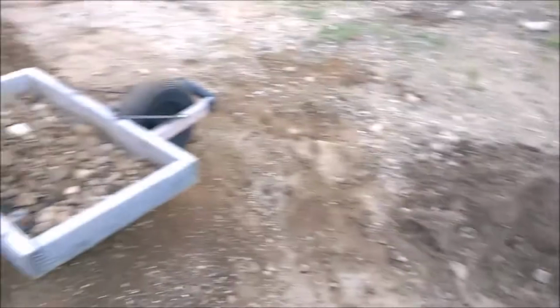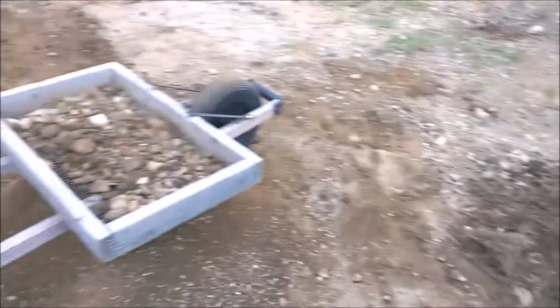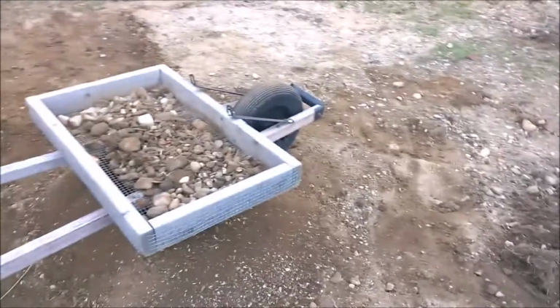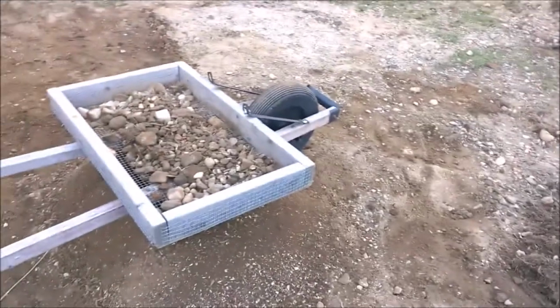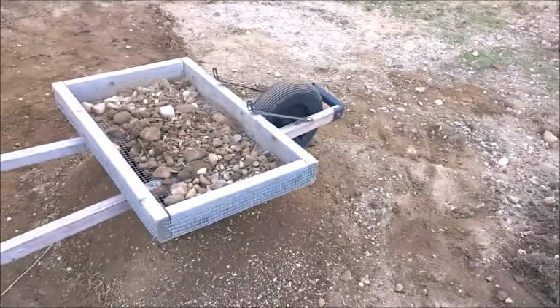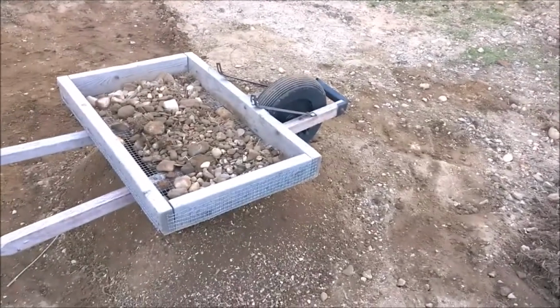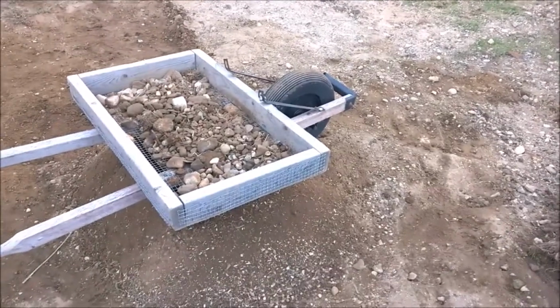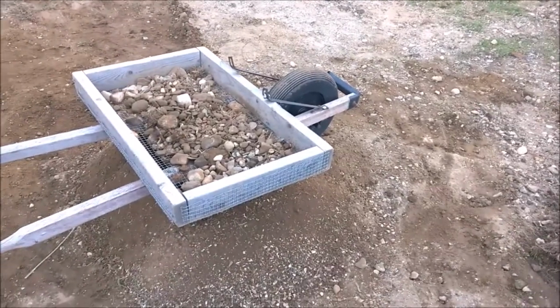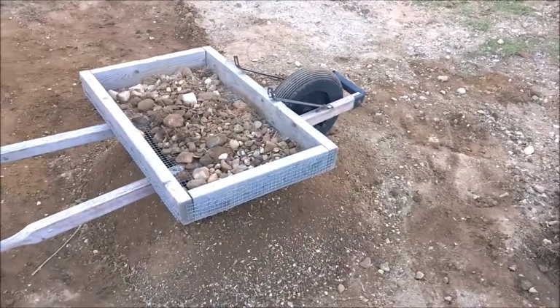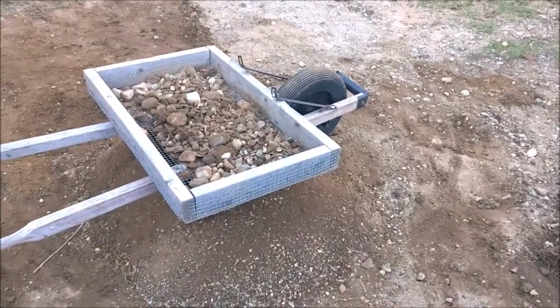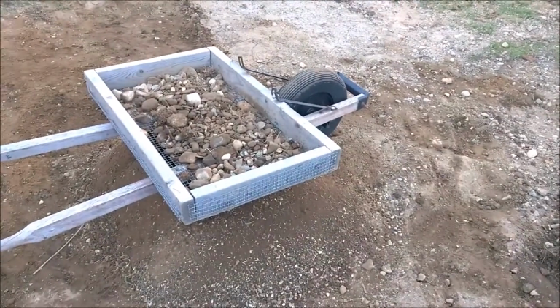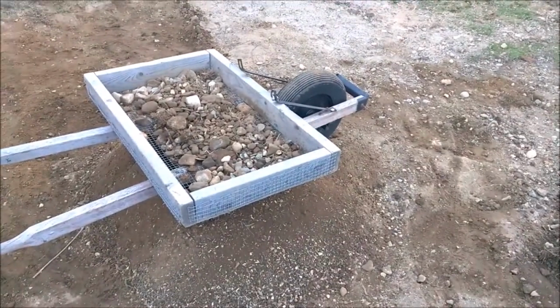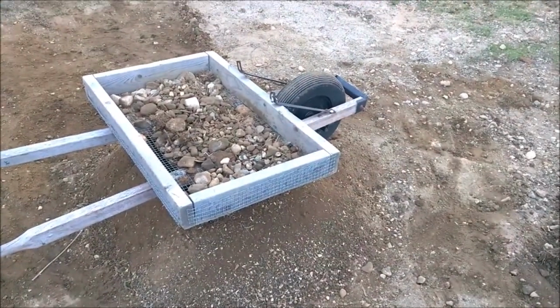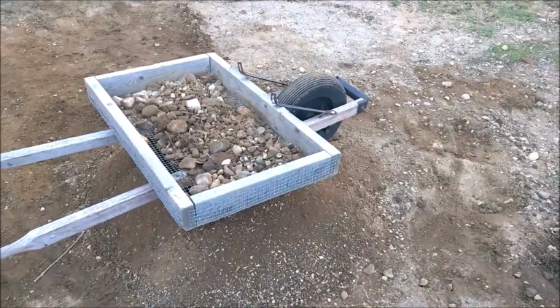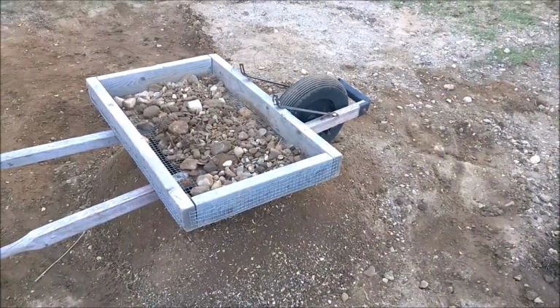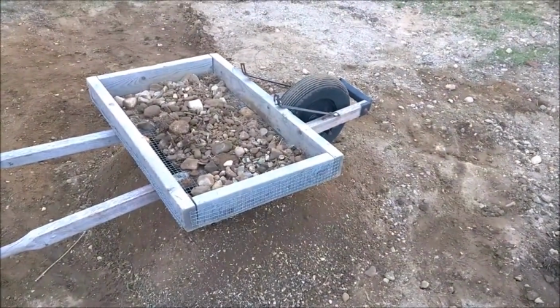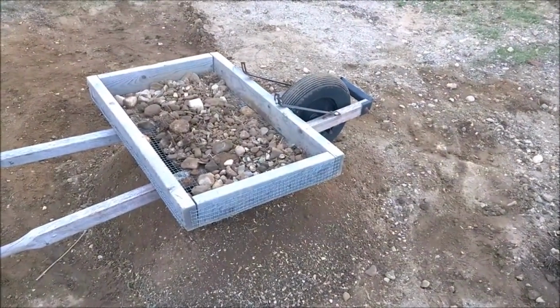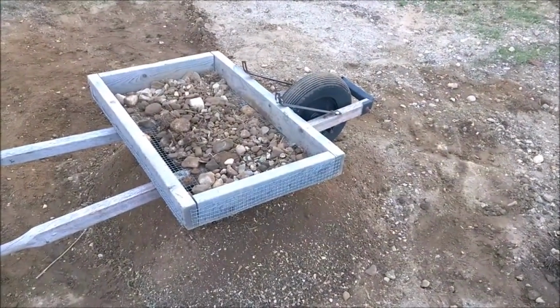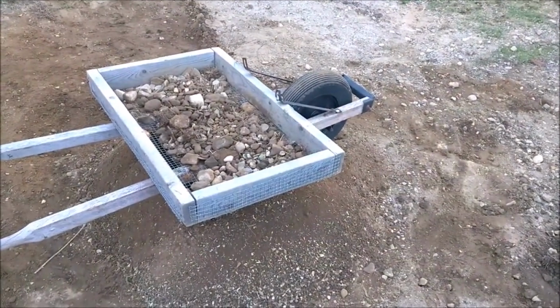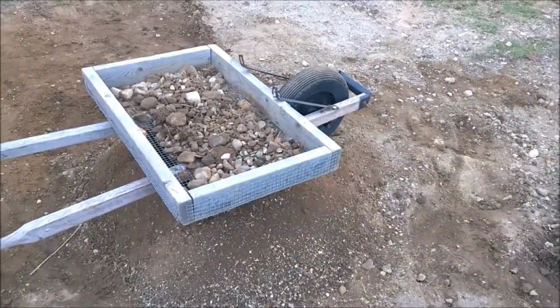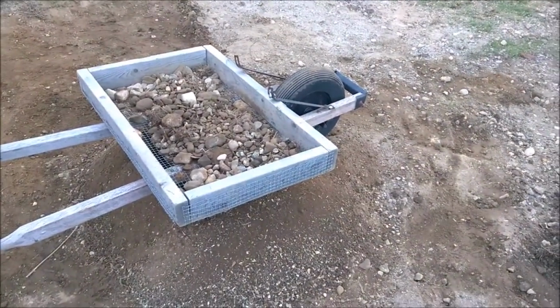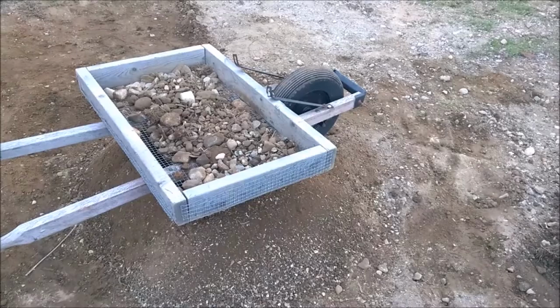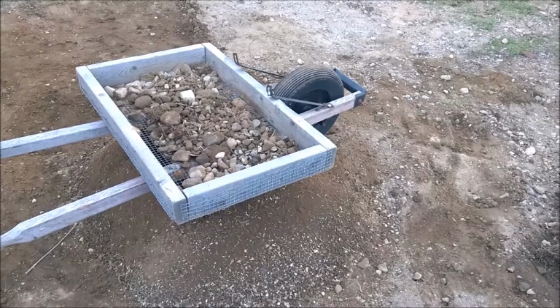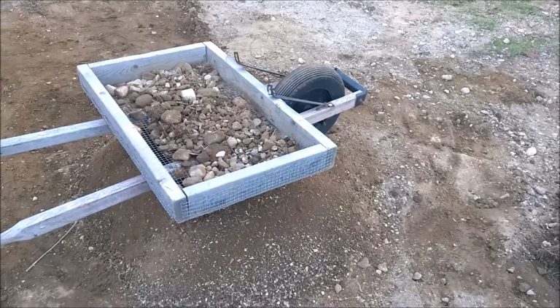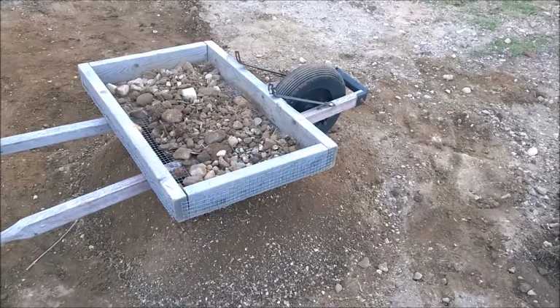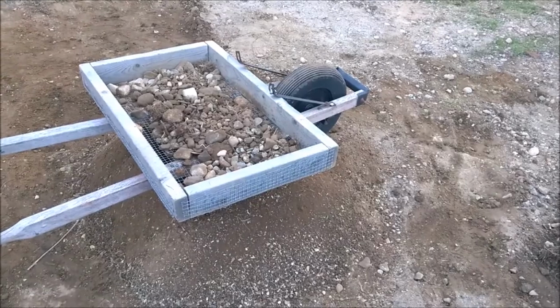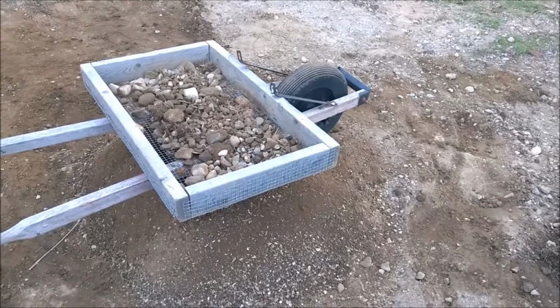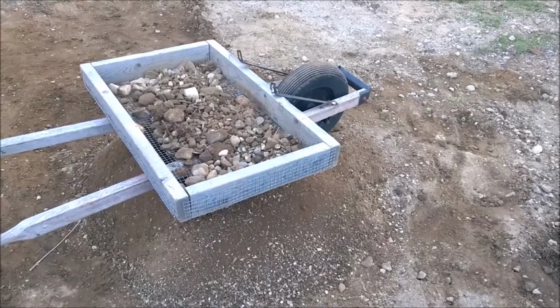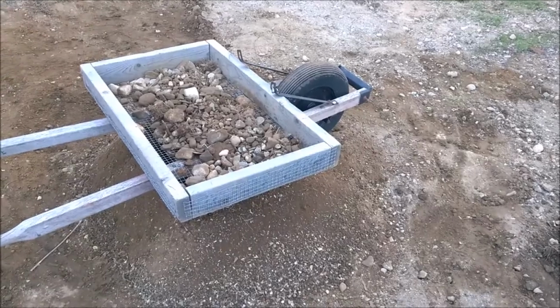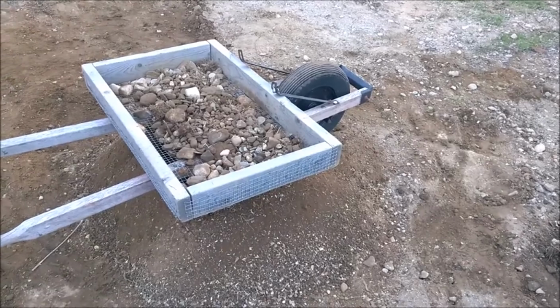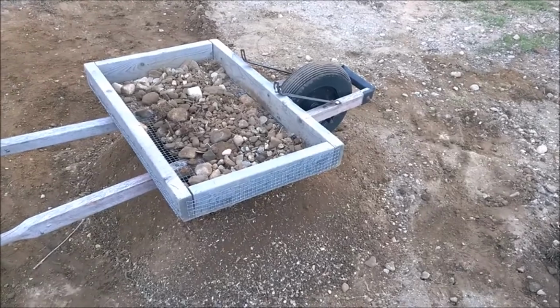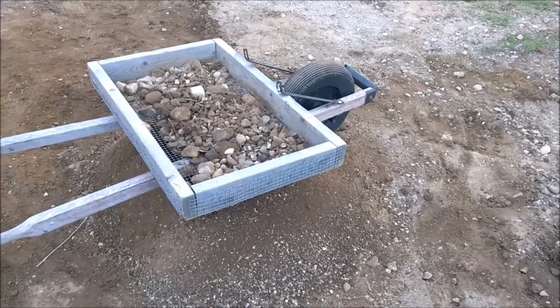That's my invention — the rock sifting wheelbarrow.